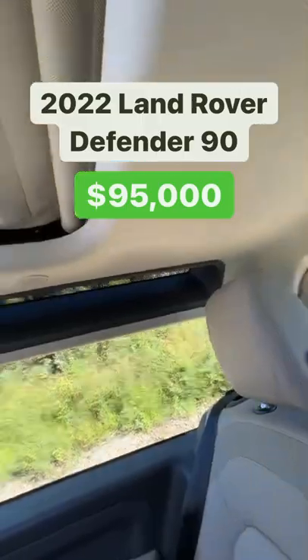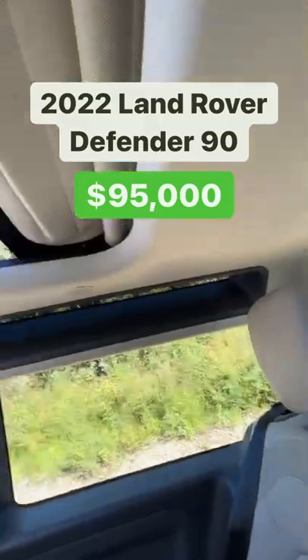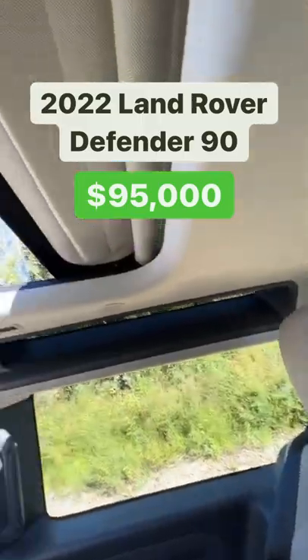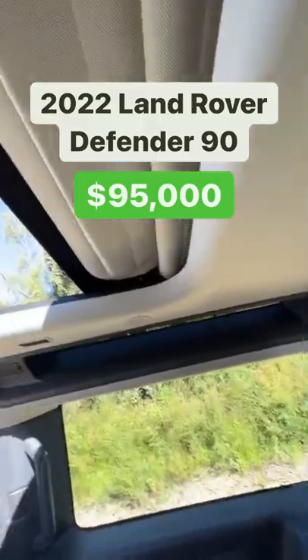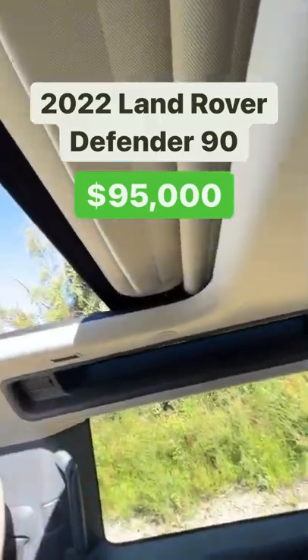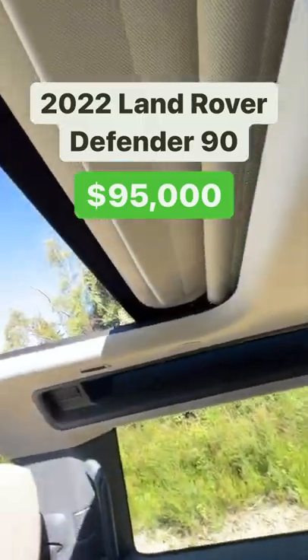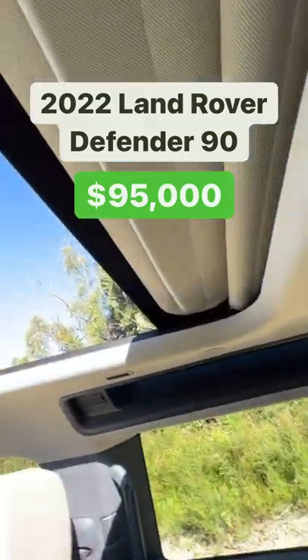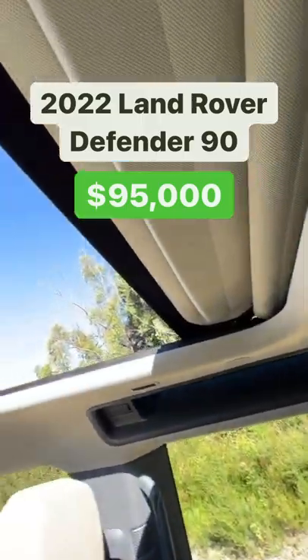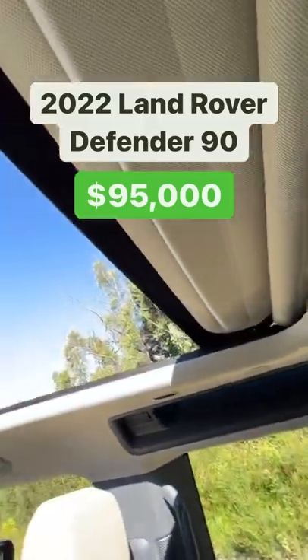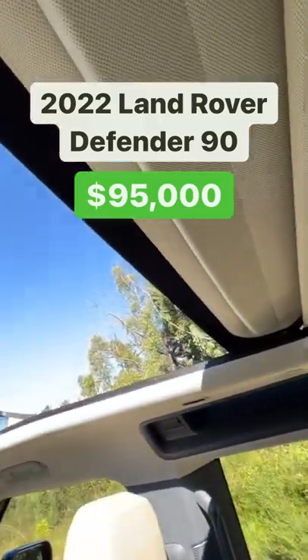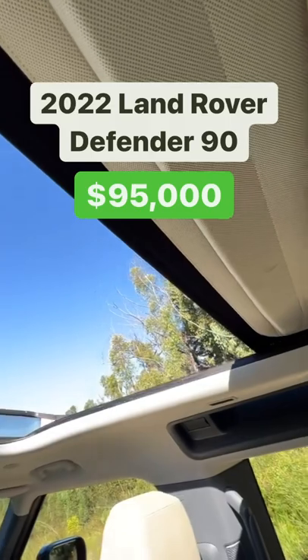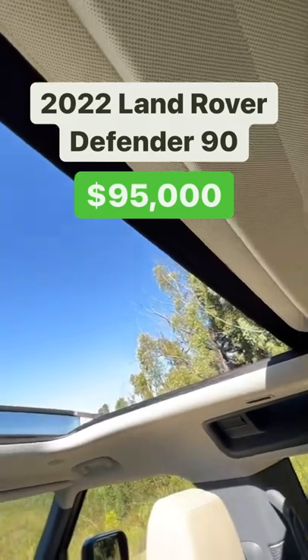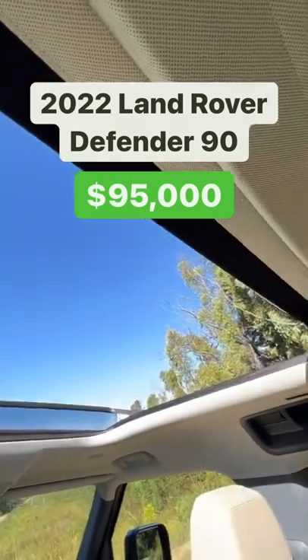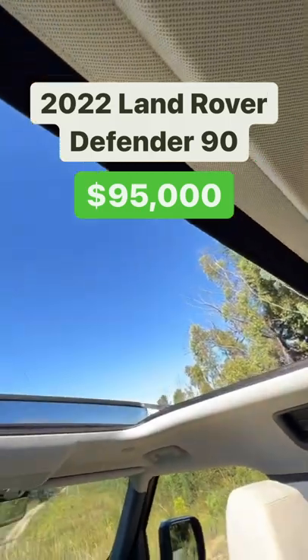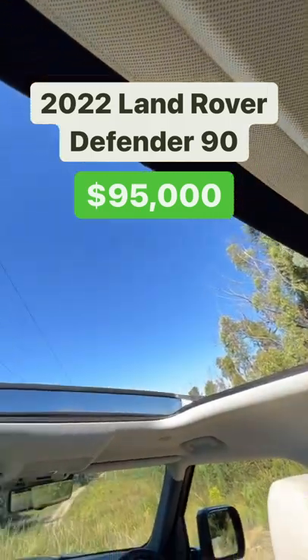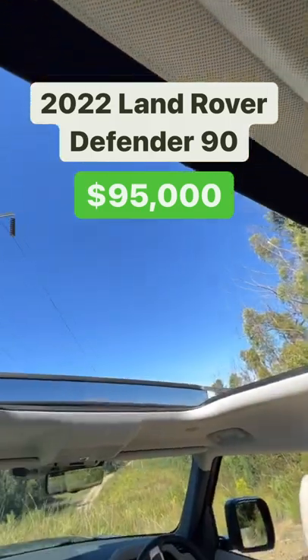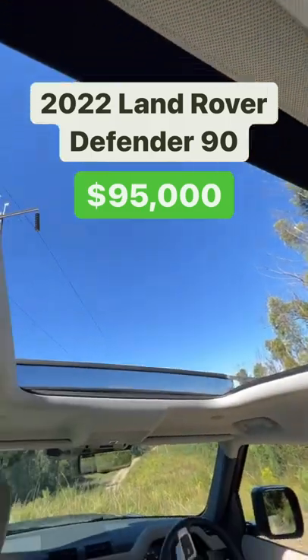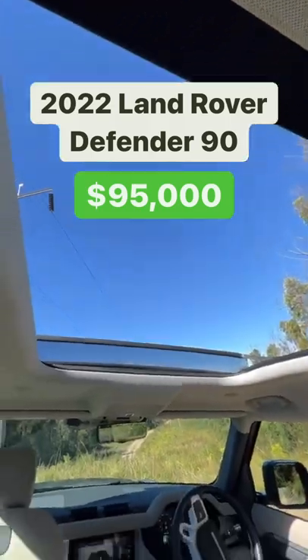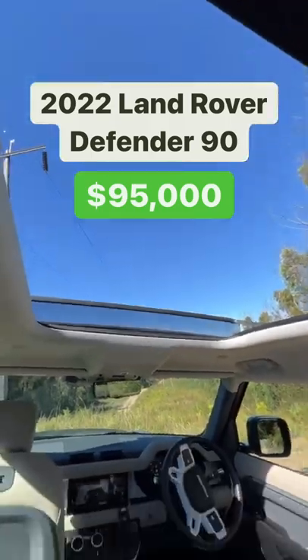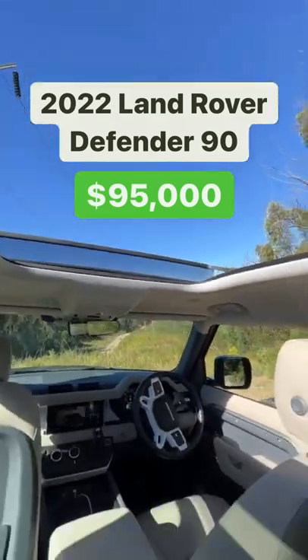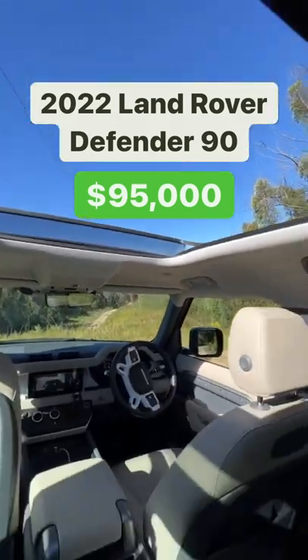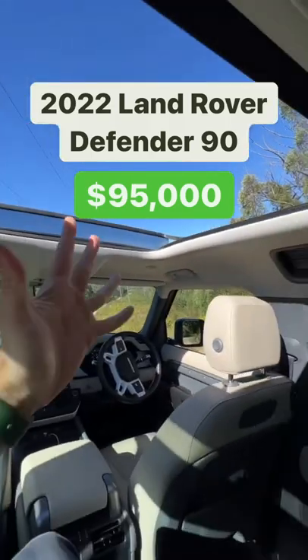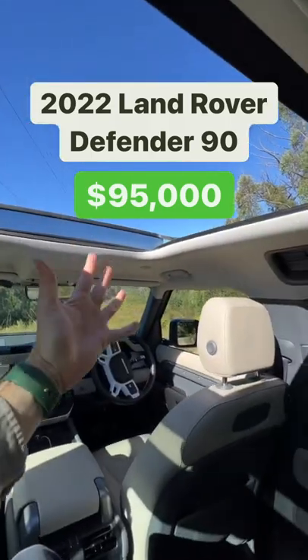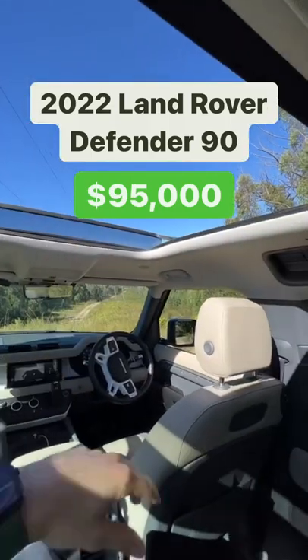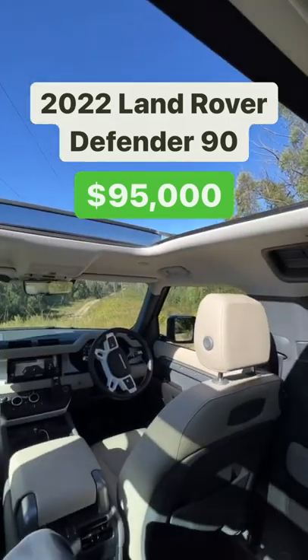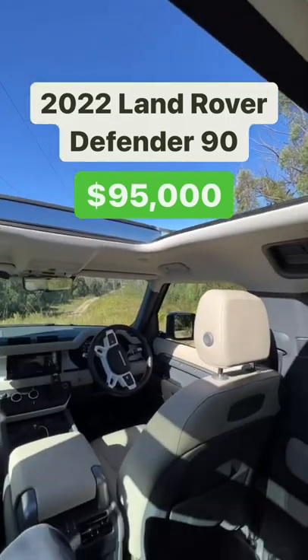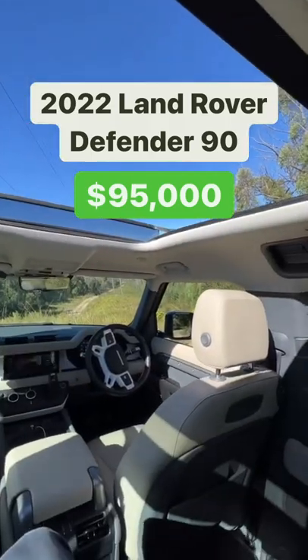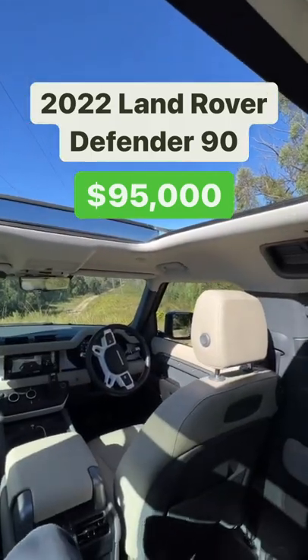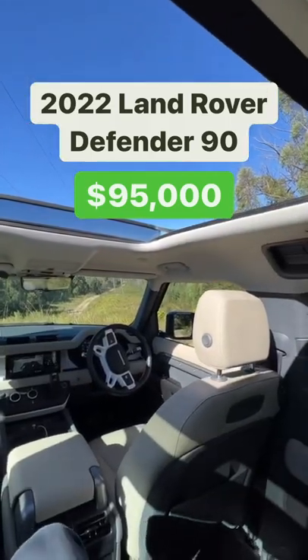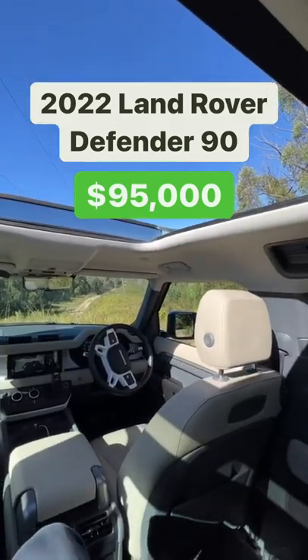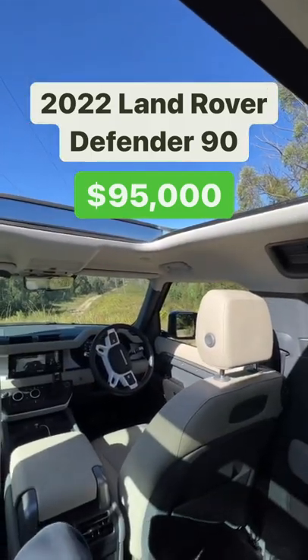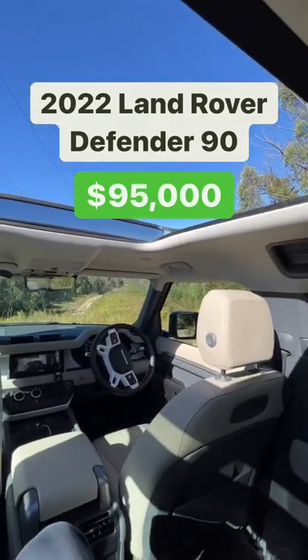And number three is the fabric roof, which you can open like this, and you get a great view from the back seats.